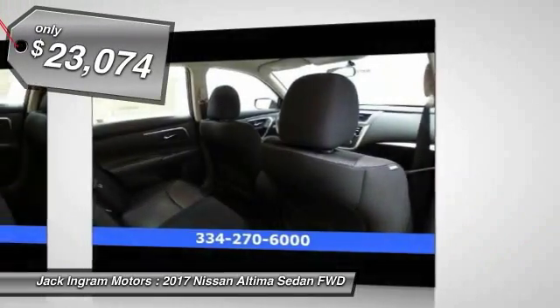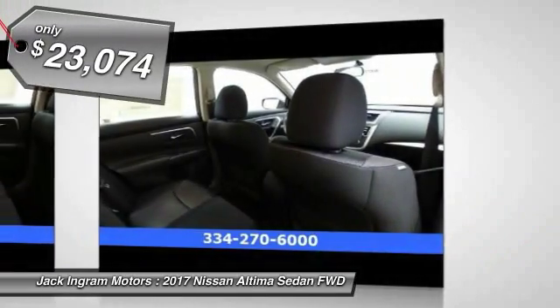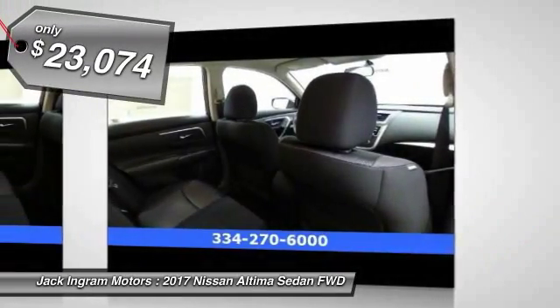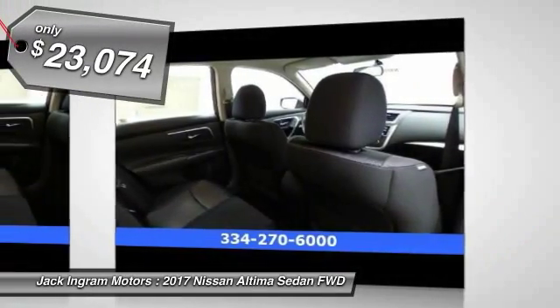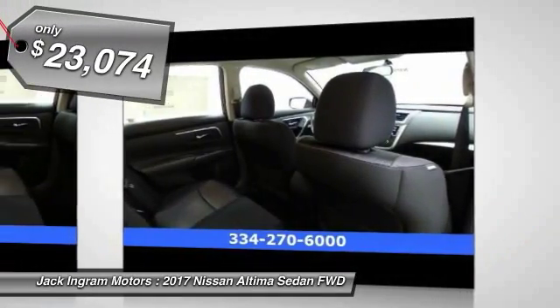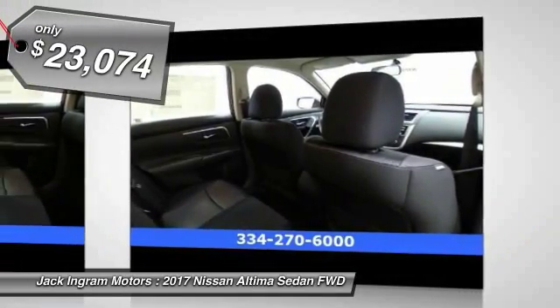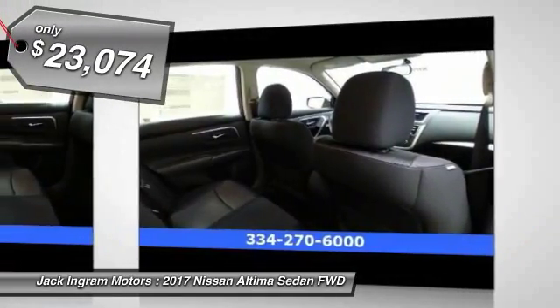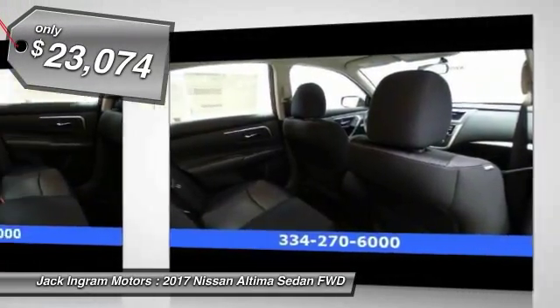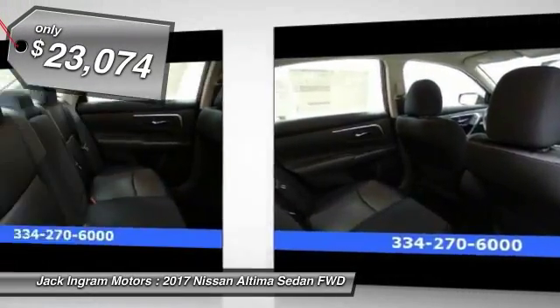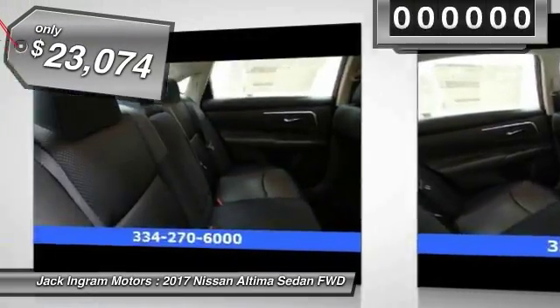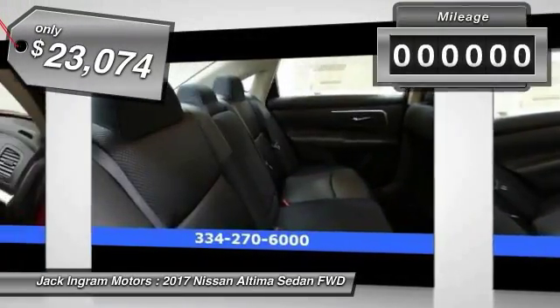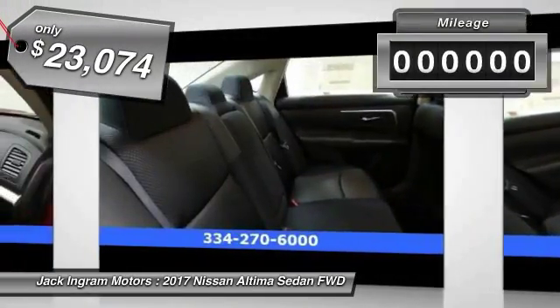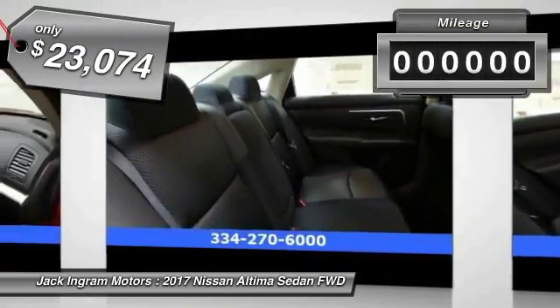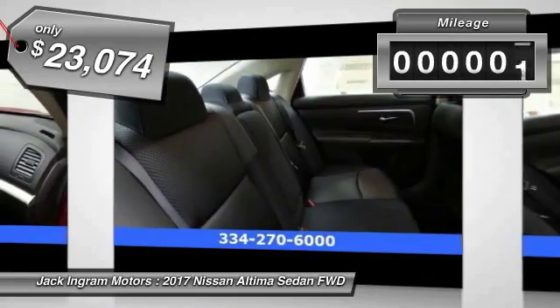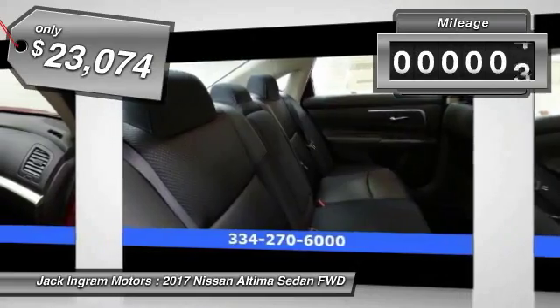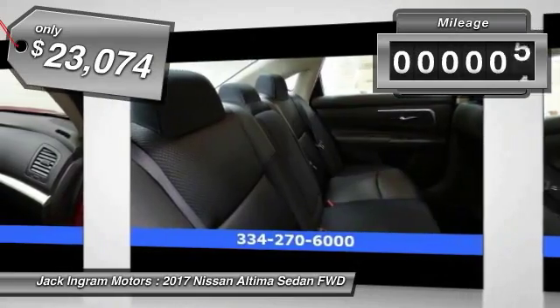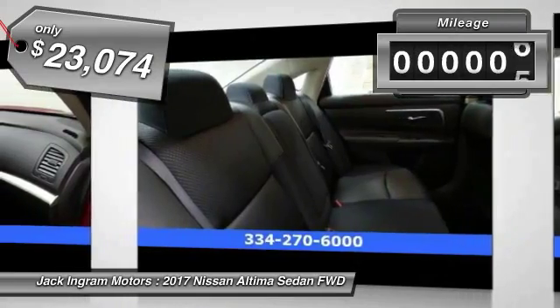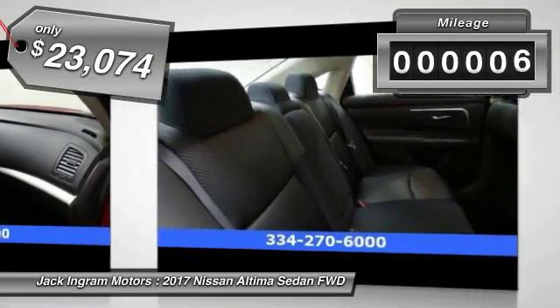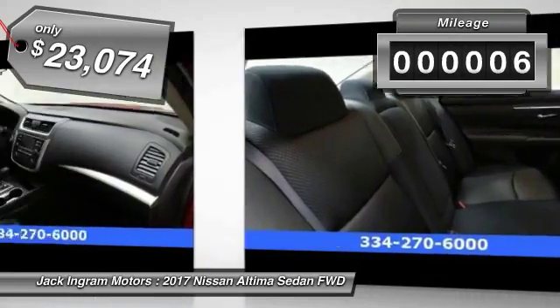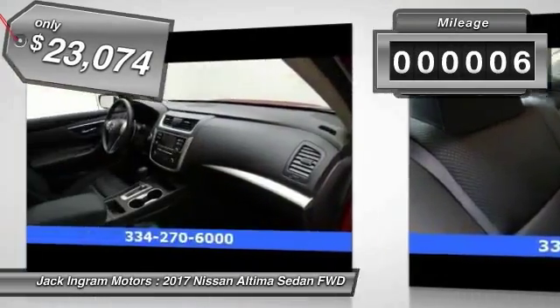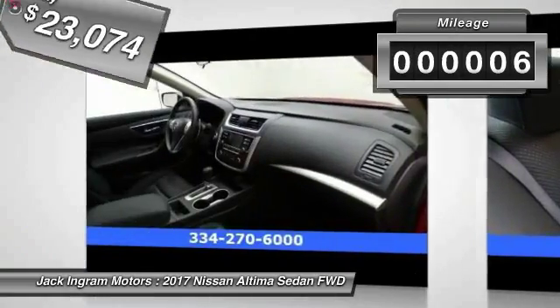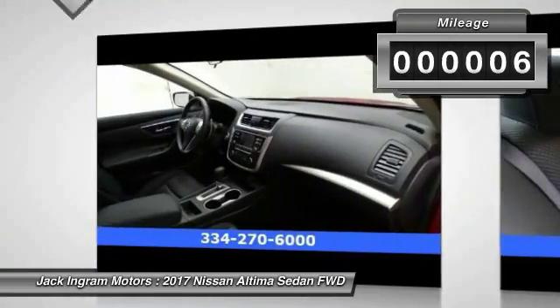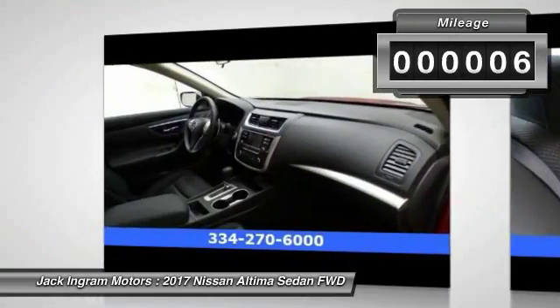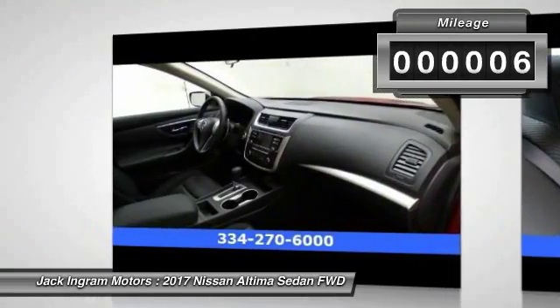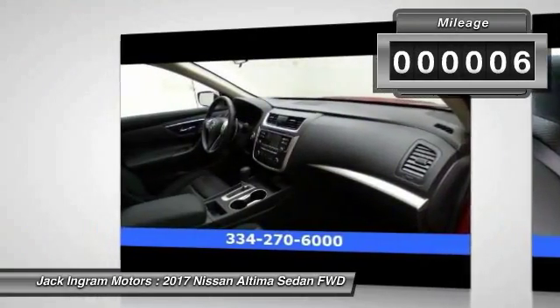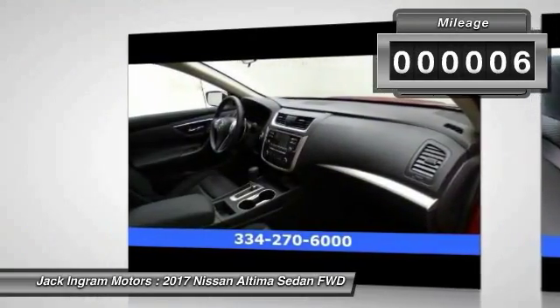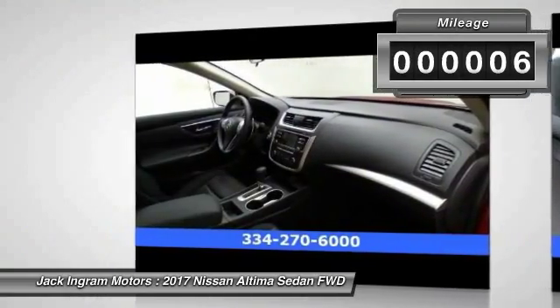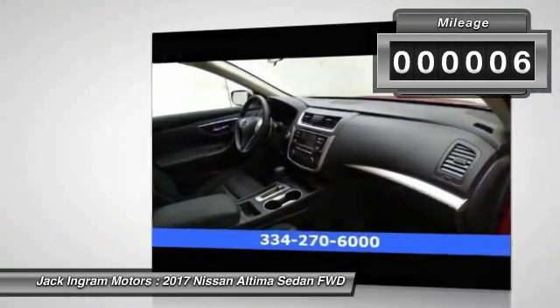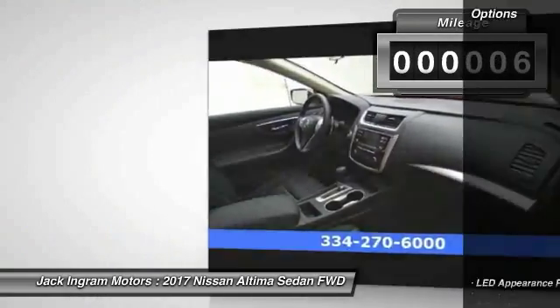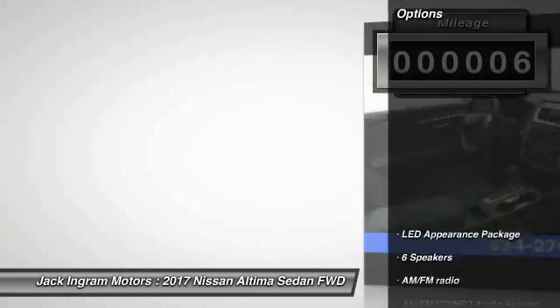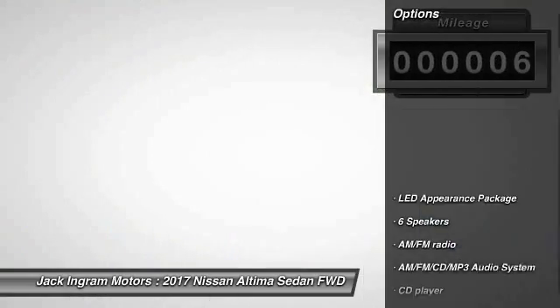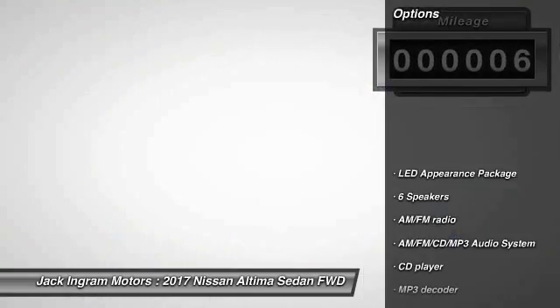Priced below $25,000, this vehicle has less than 100 miles. Here are some of this vehicle's great options.